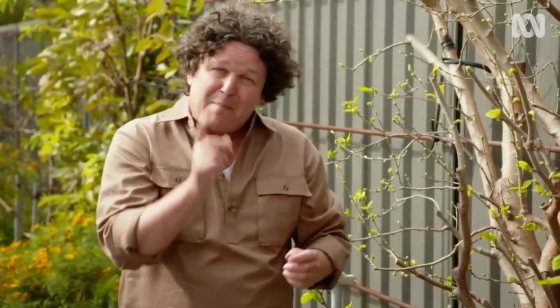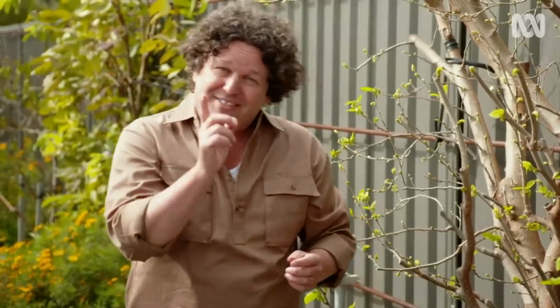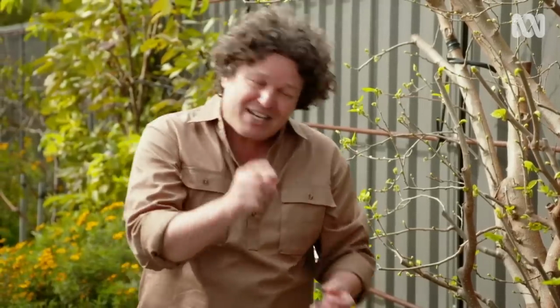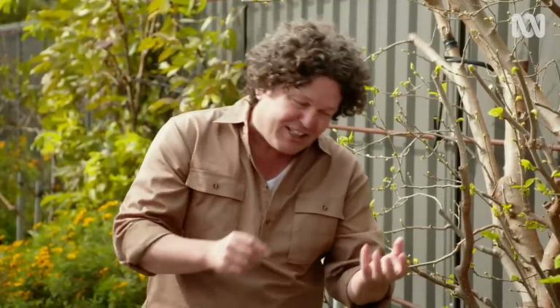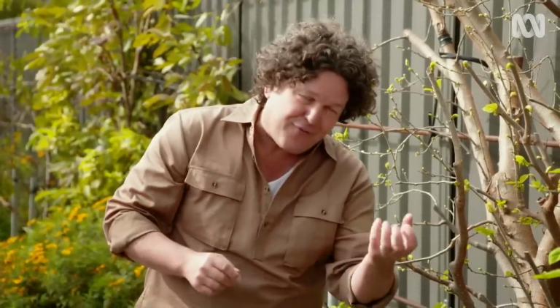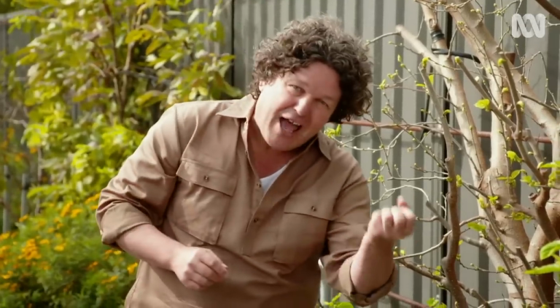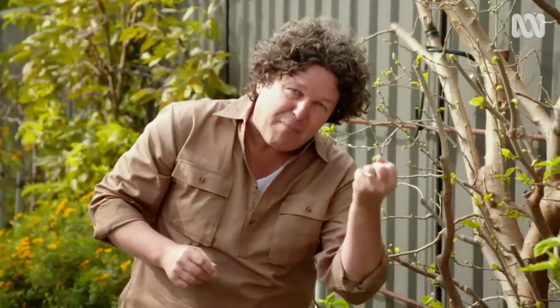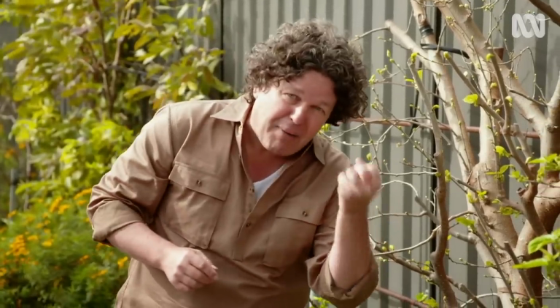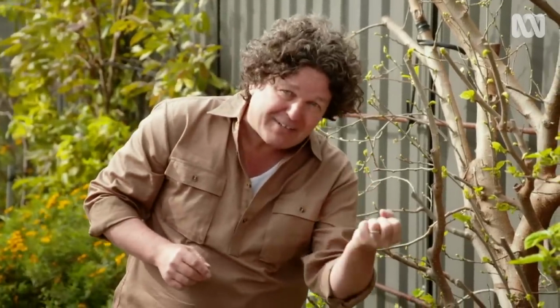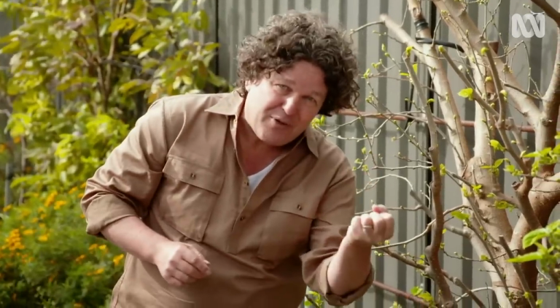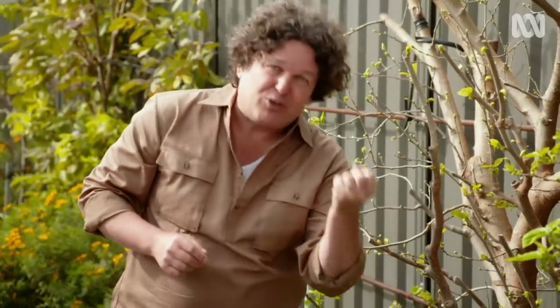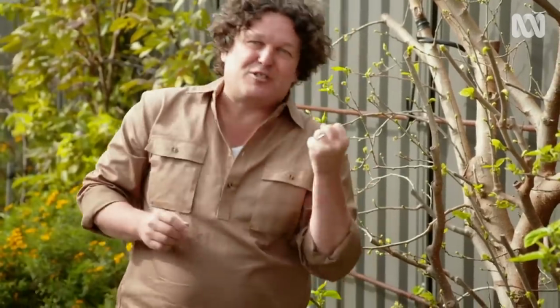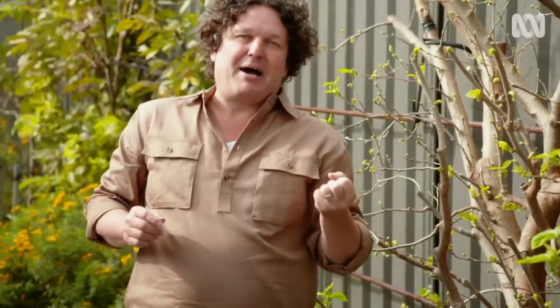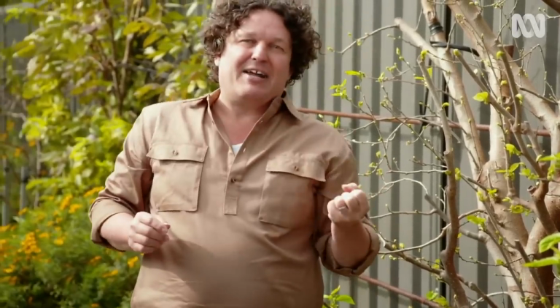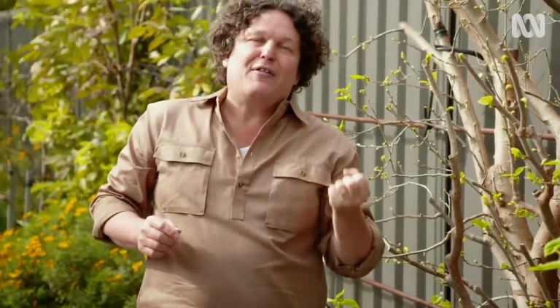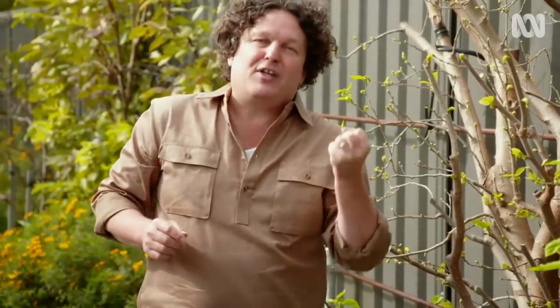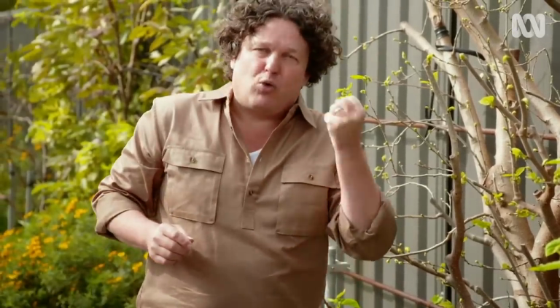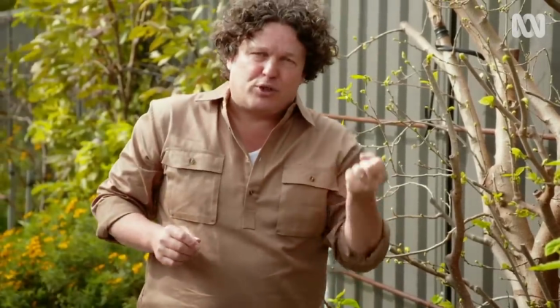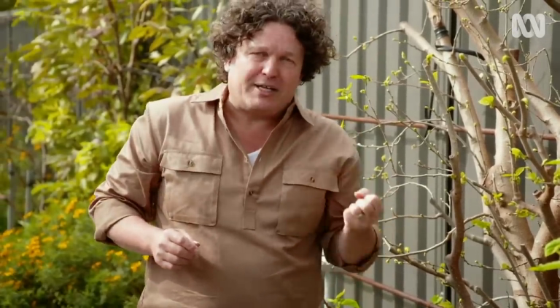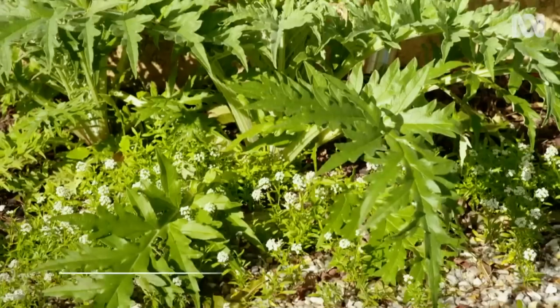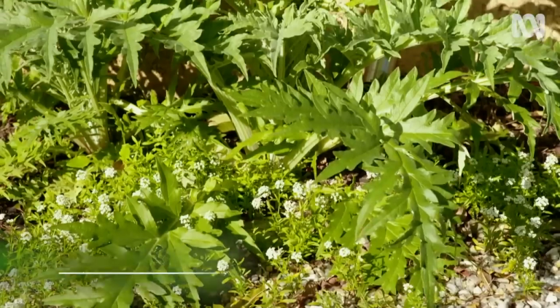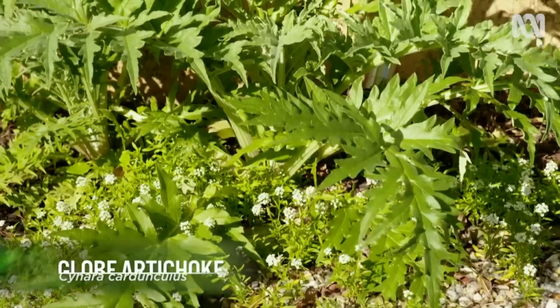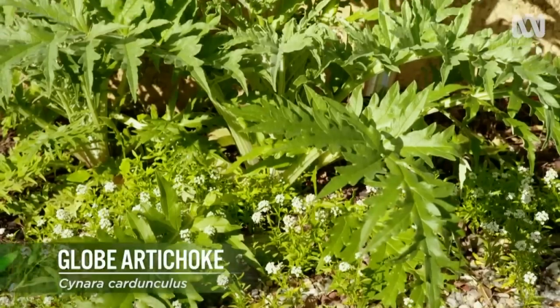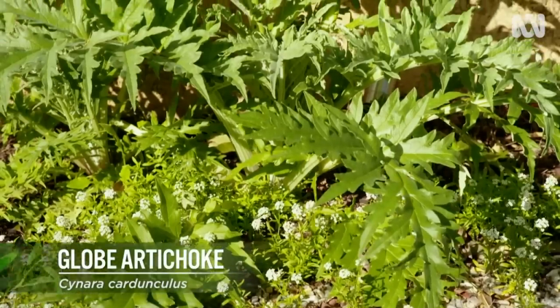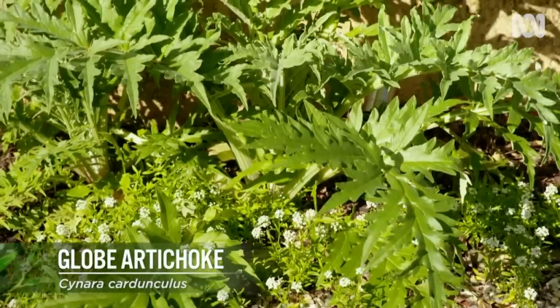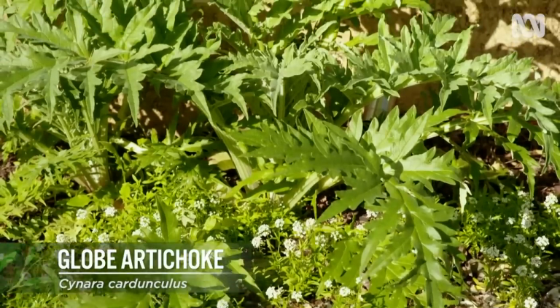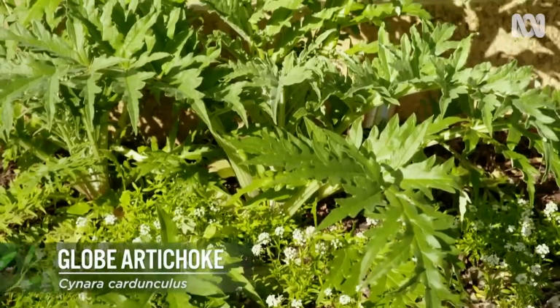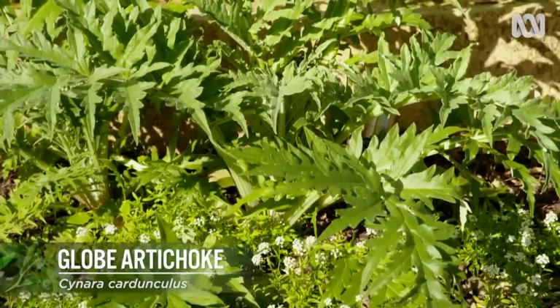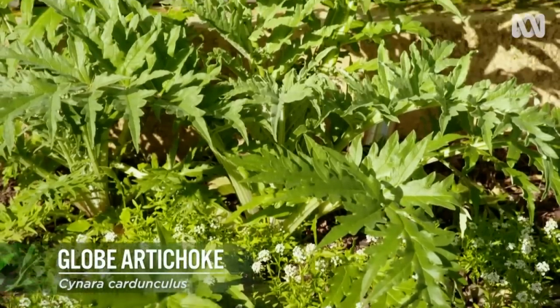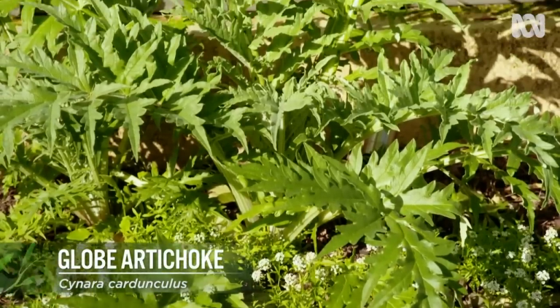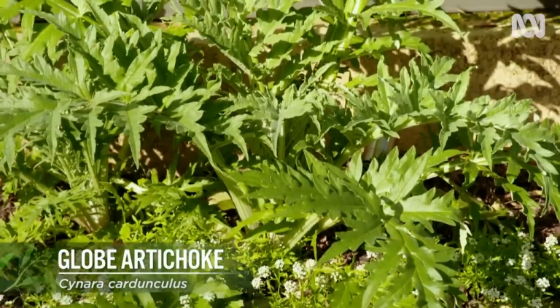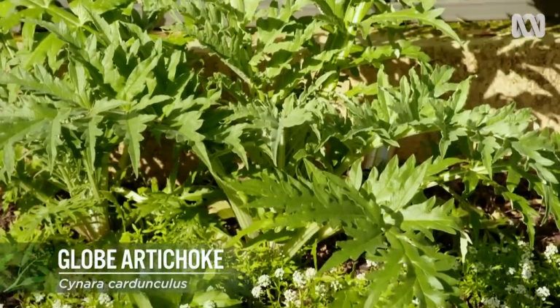But it's actually the flower bud which is the part that you want to eat — it's the heart of that and also the top of the stem.